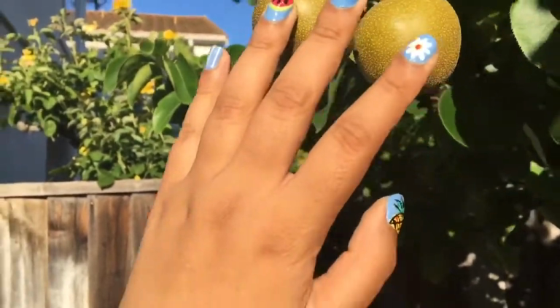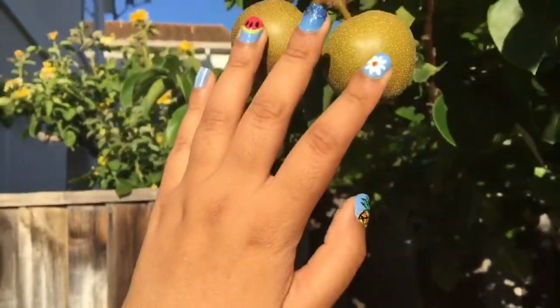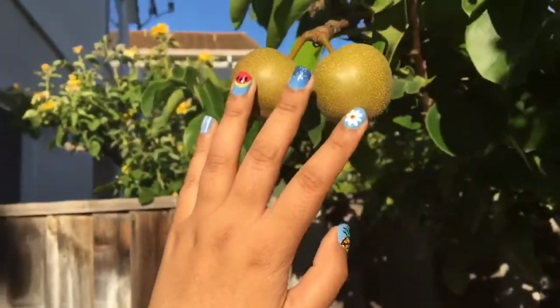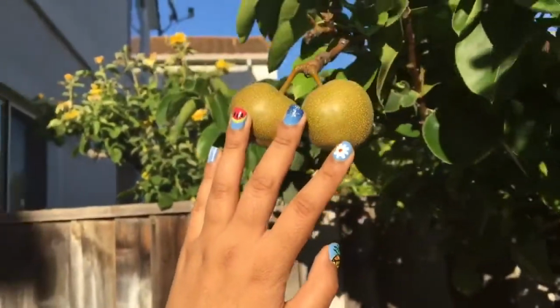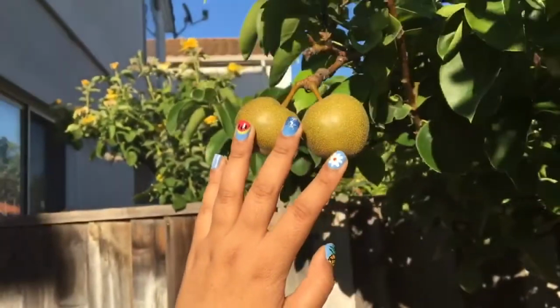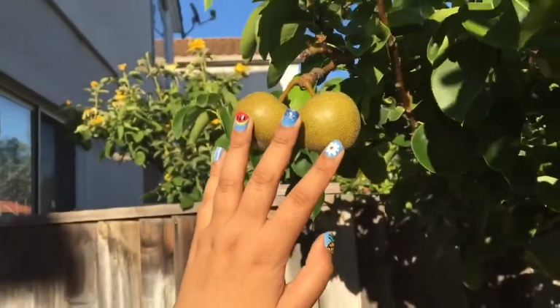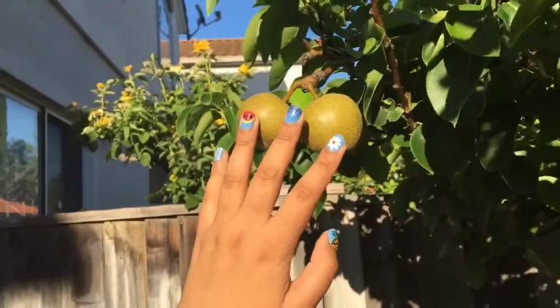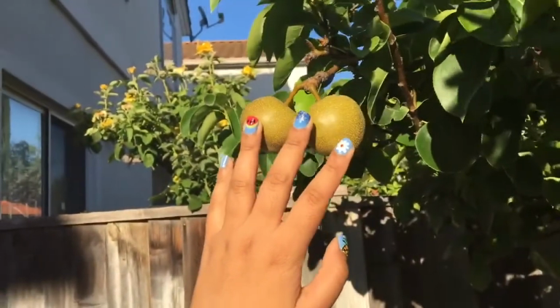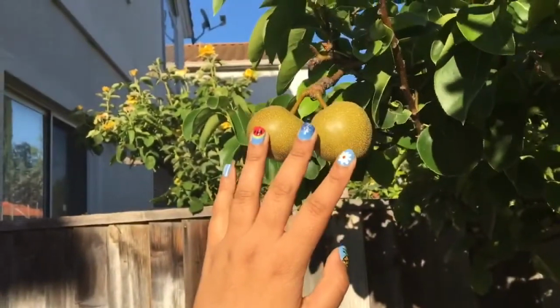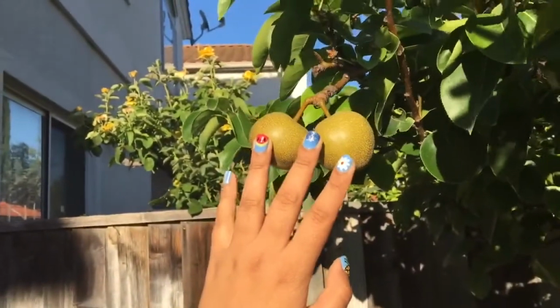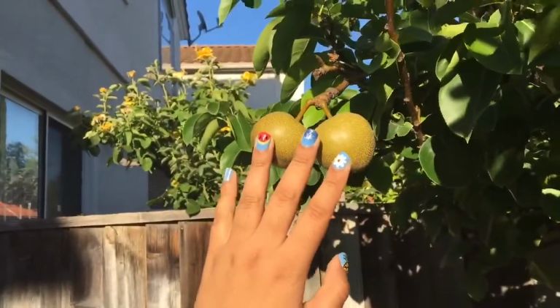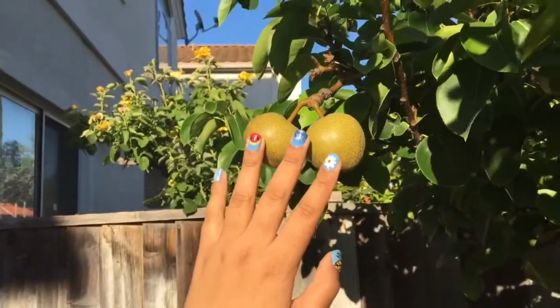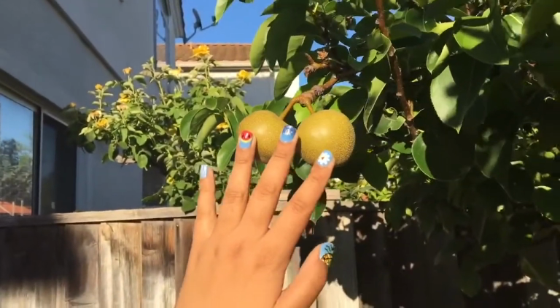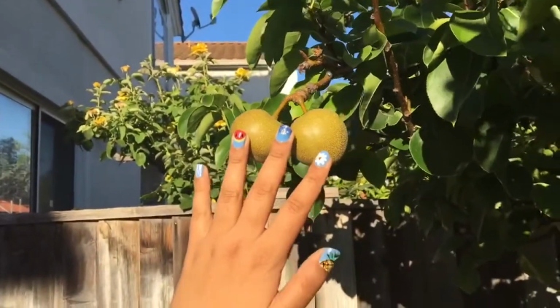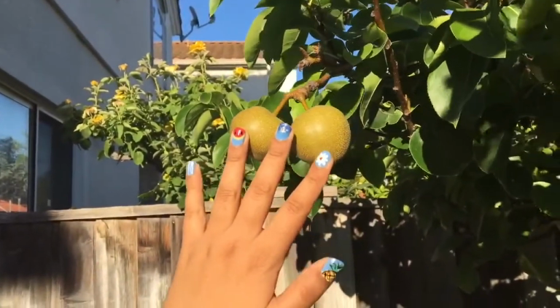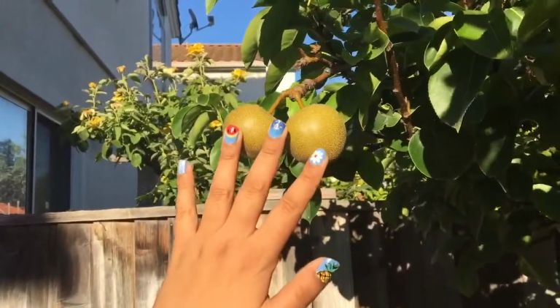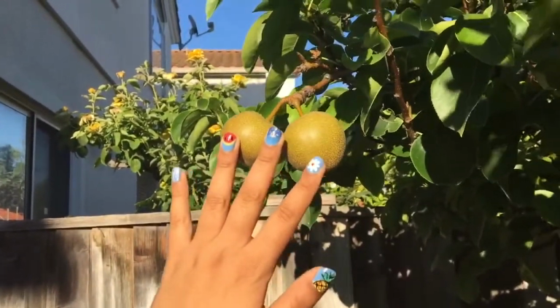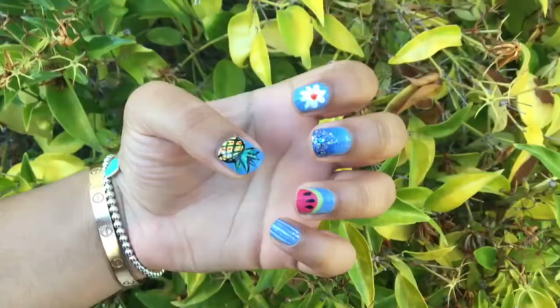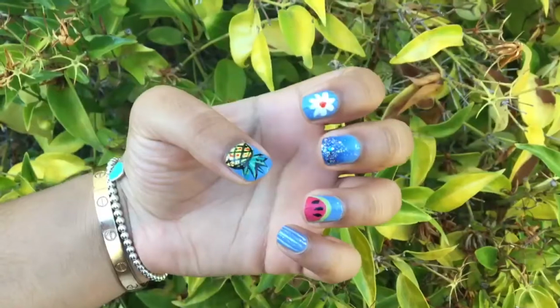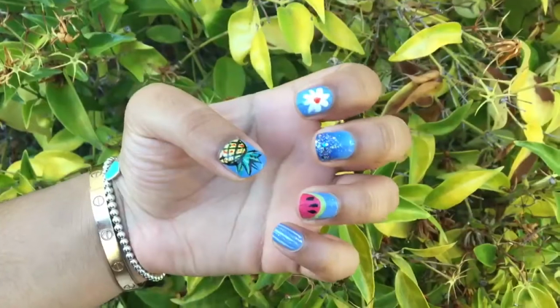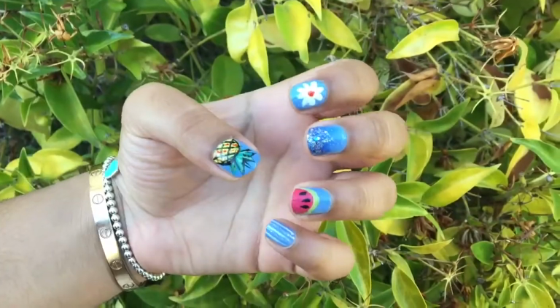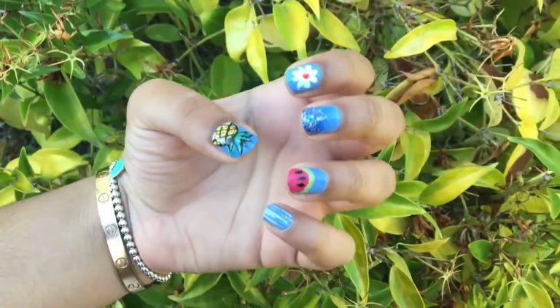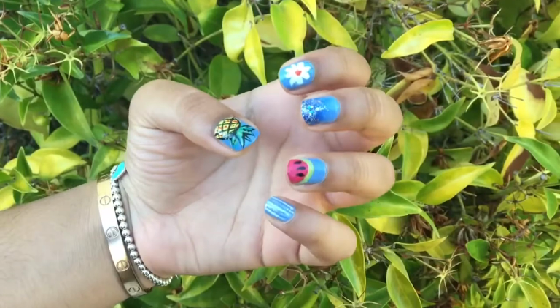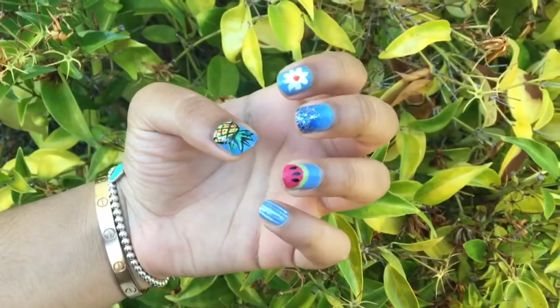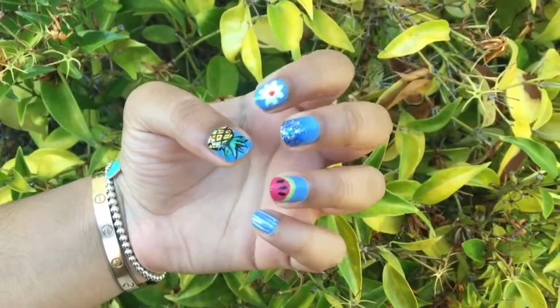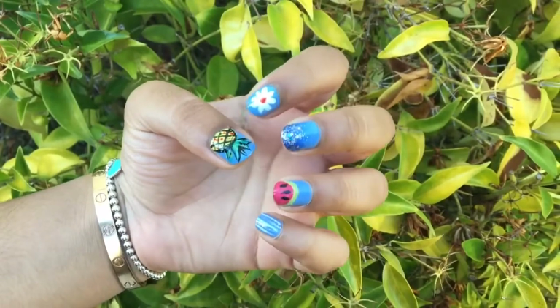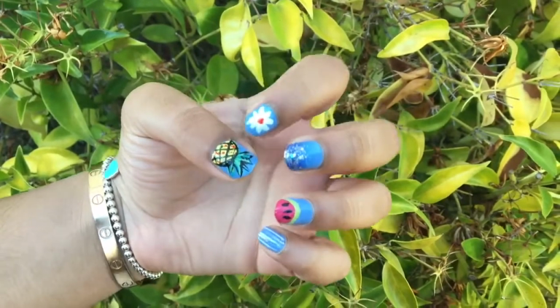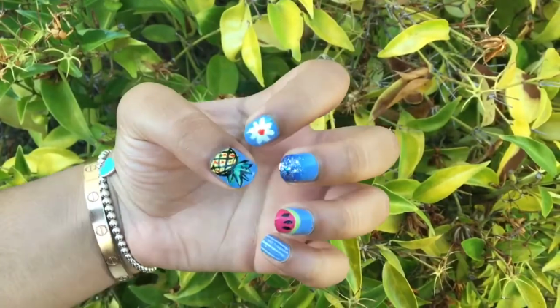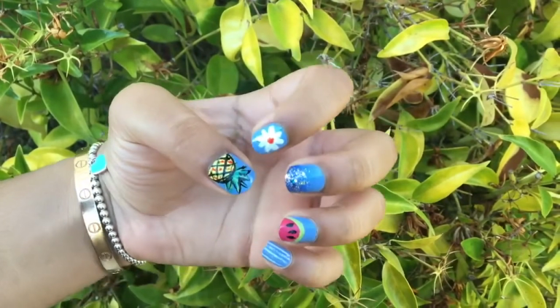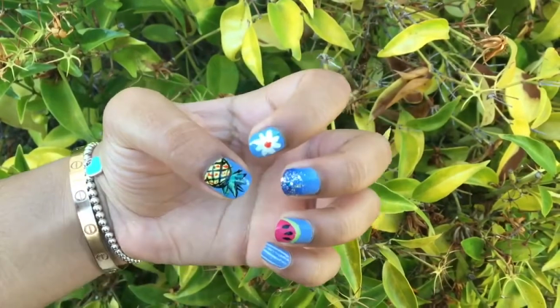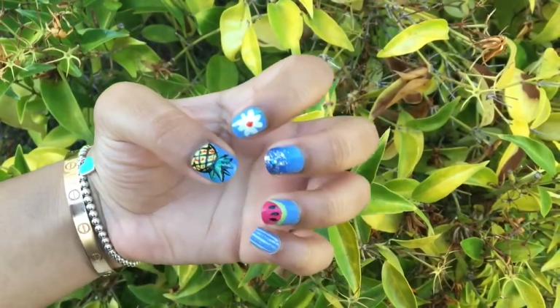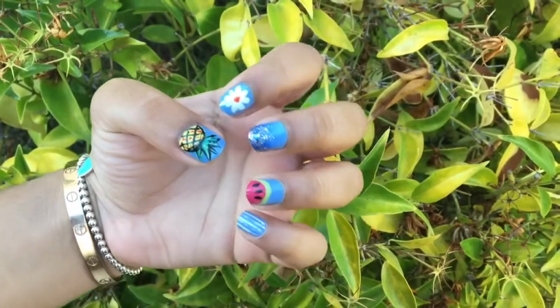Hi guys, it's Neelam. Welcome back to my channel. Today I'm going to be showing you five easy summer nail designs.